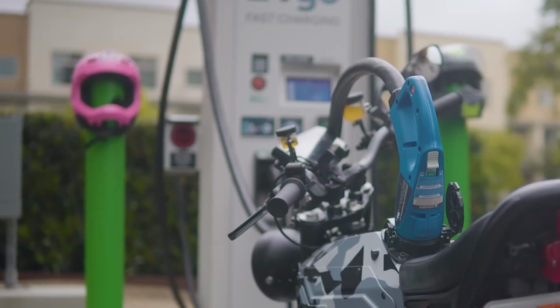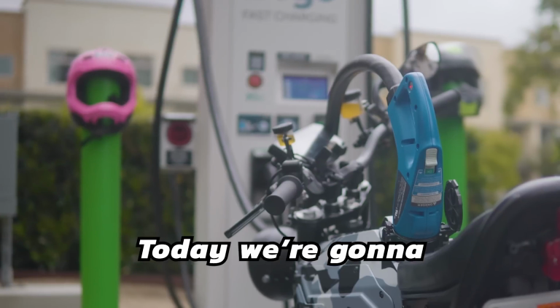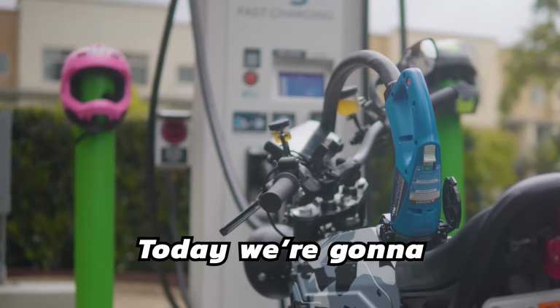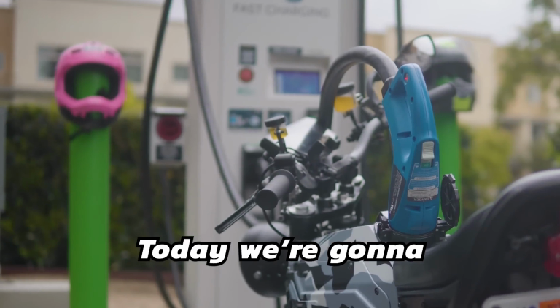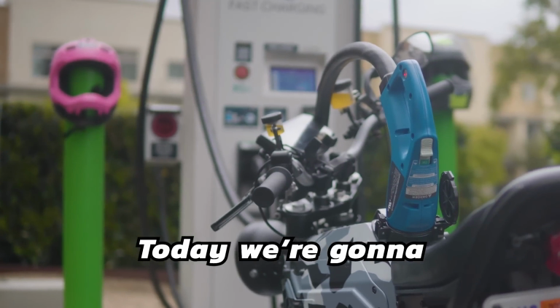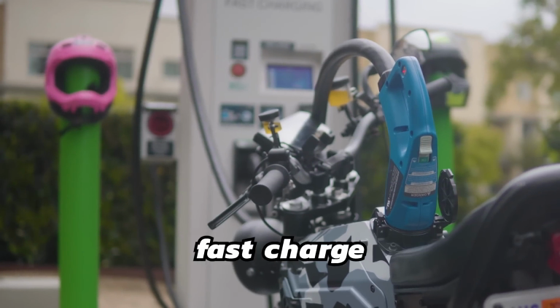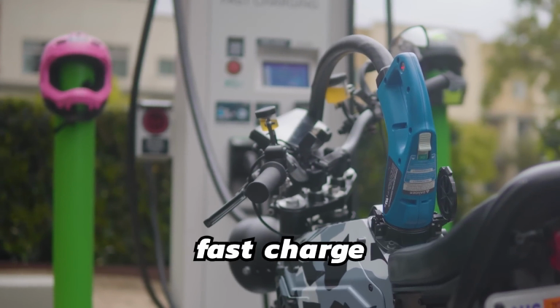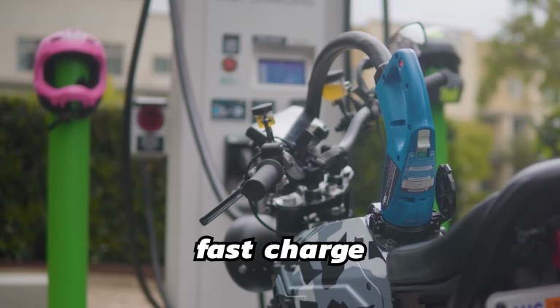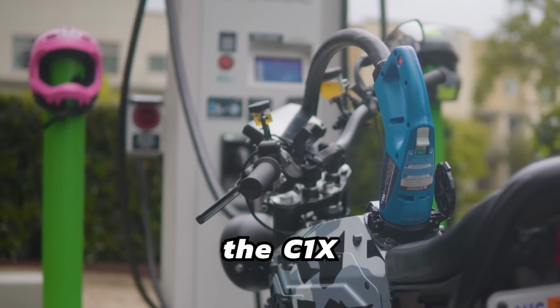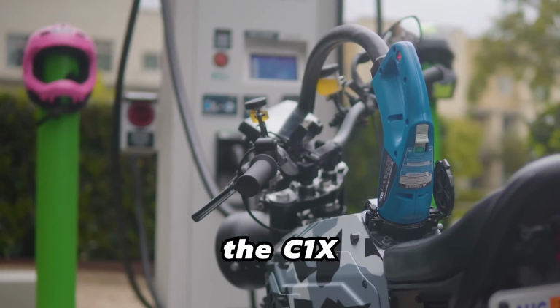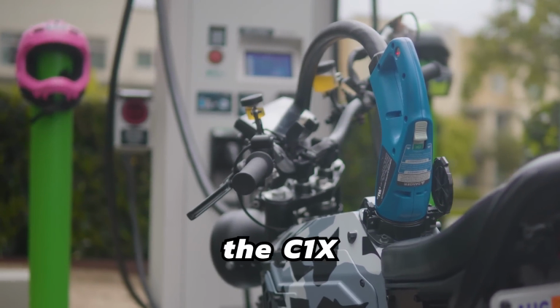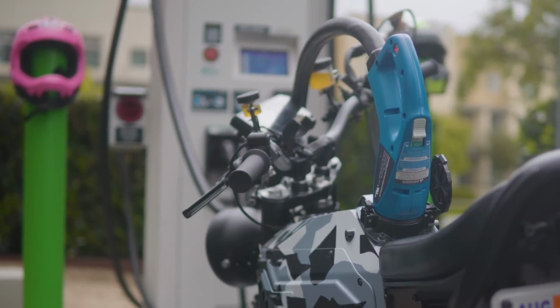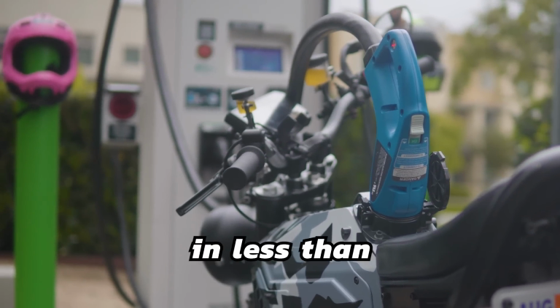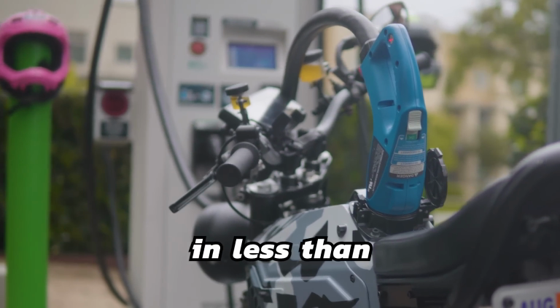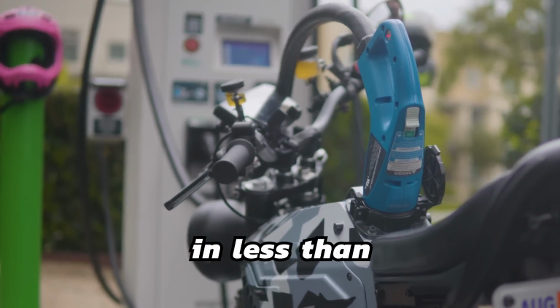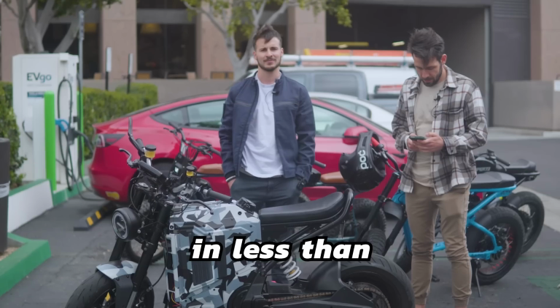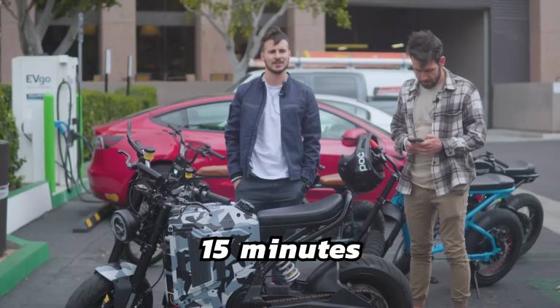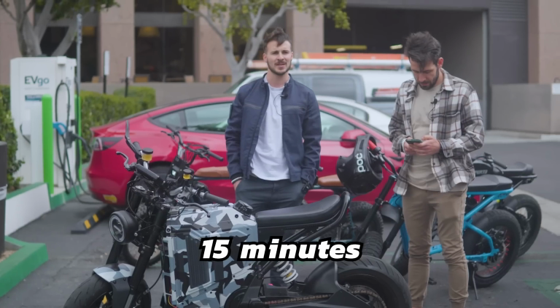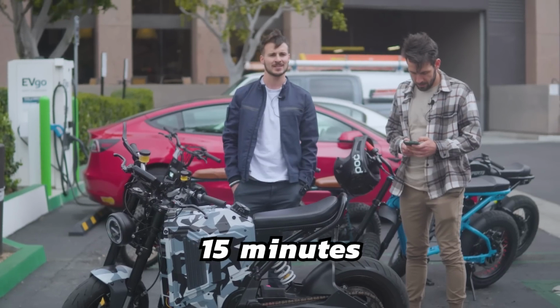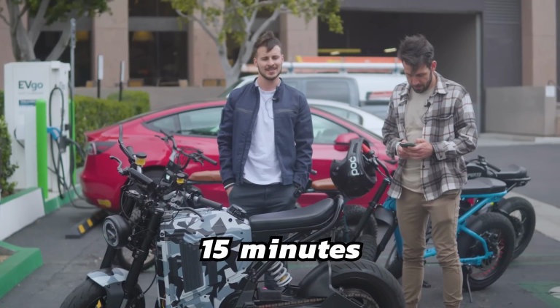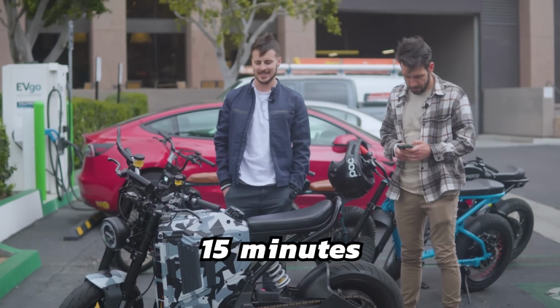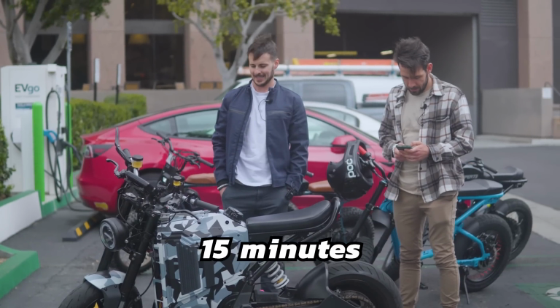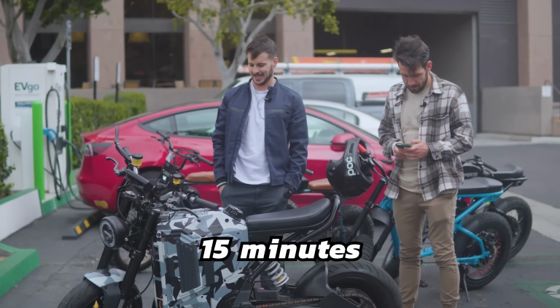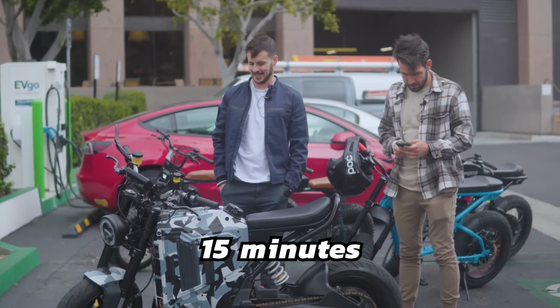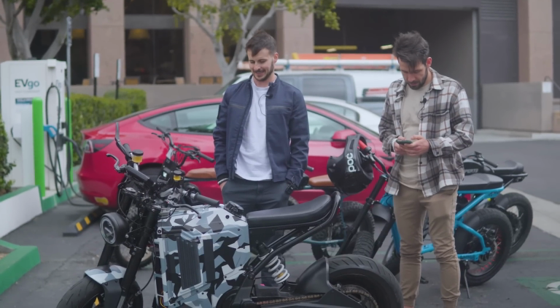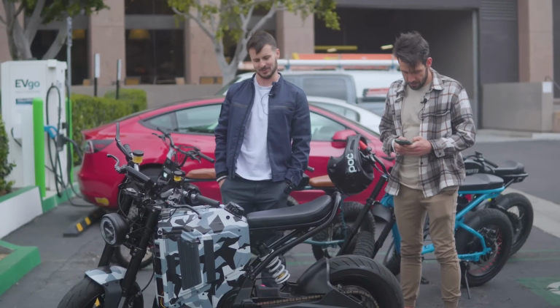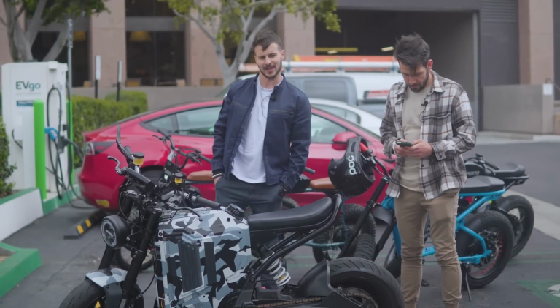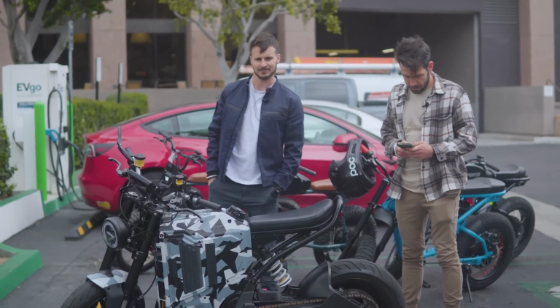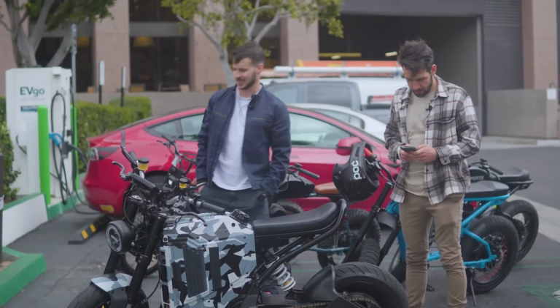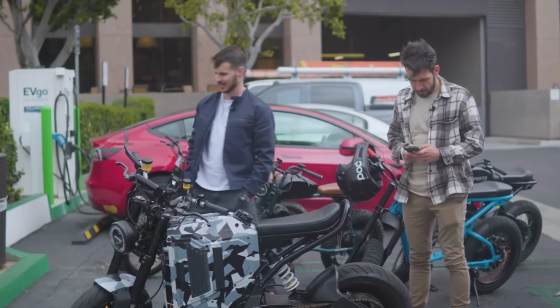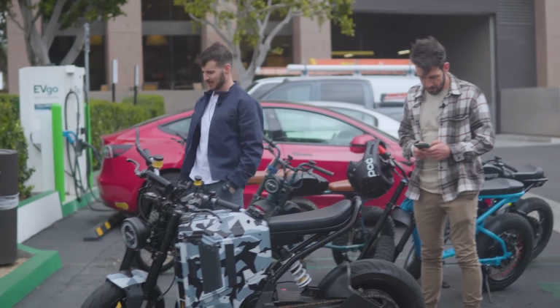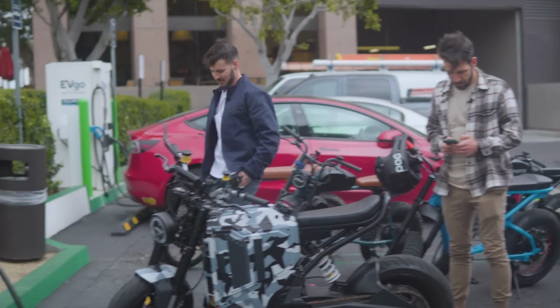Today we're going to fast charge the C1X in less than 15 minutes. Let's ride up and see how it goes.